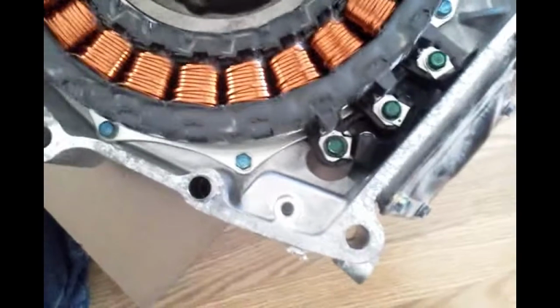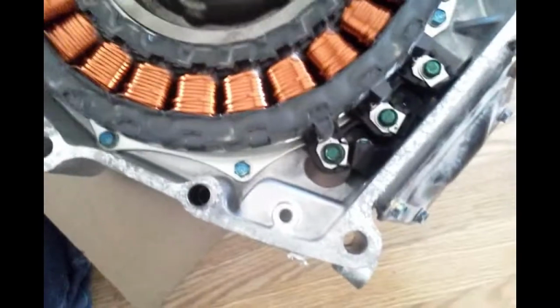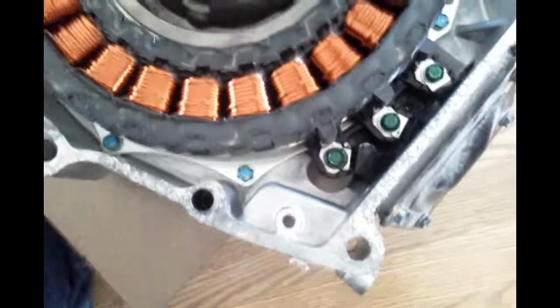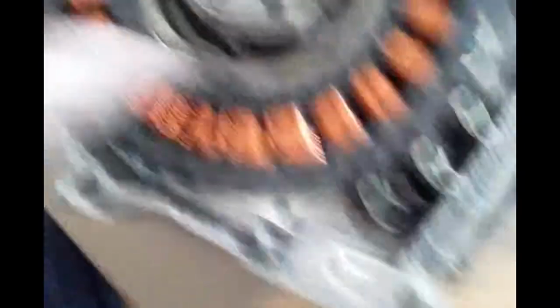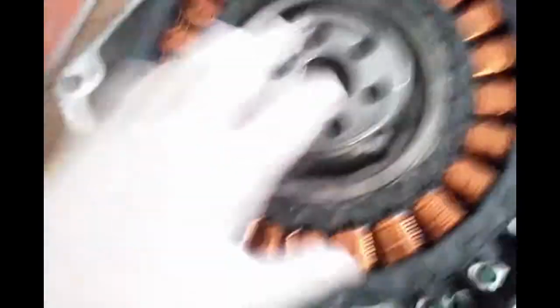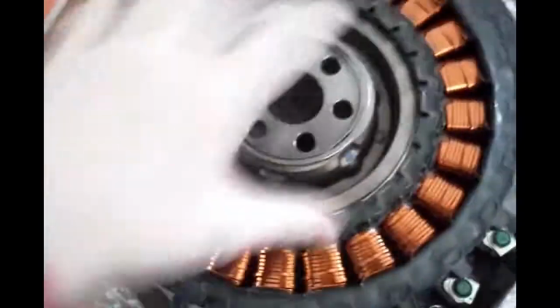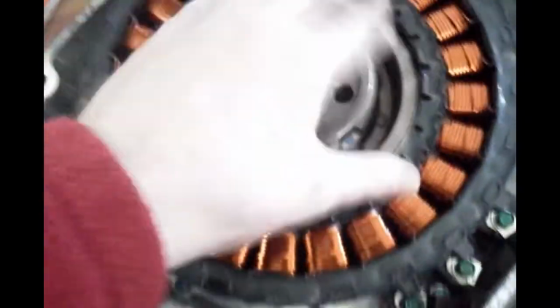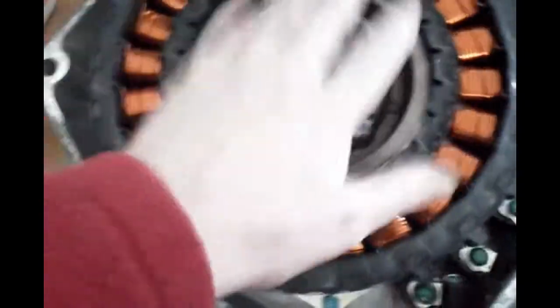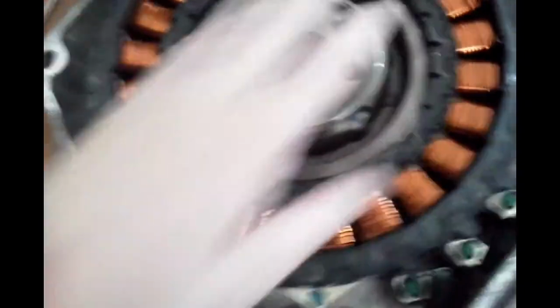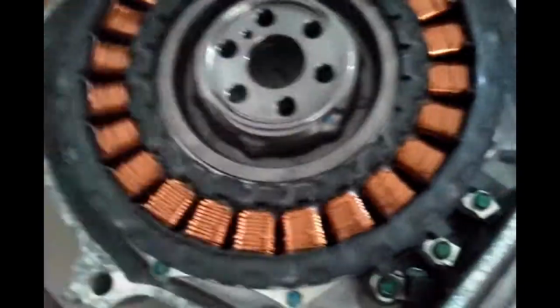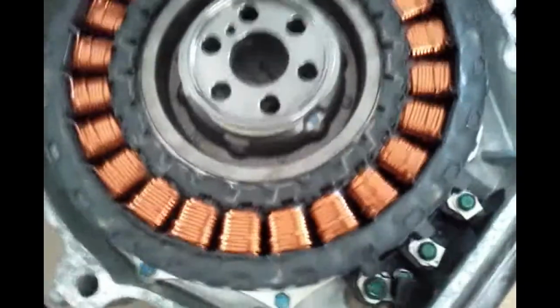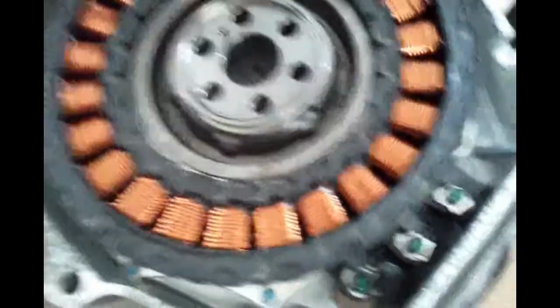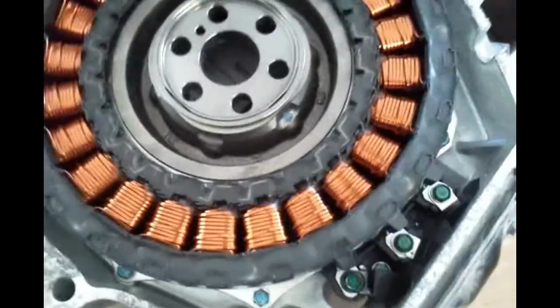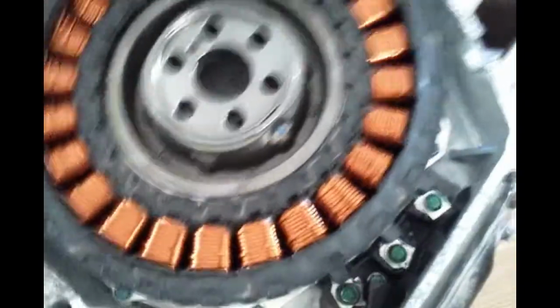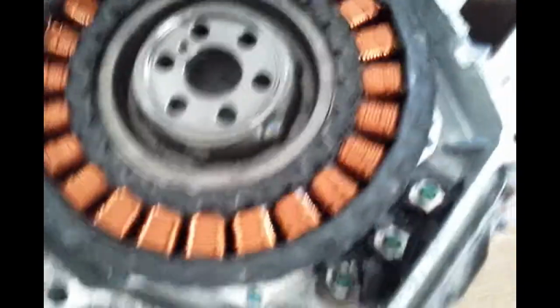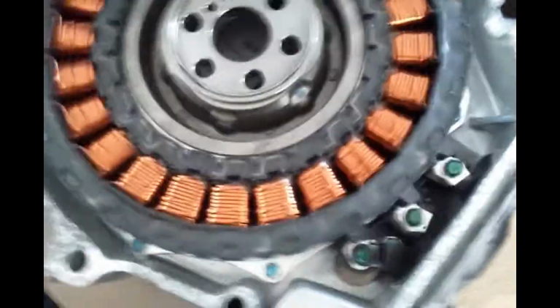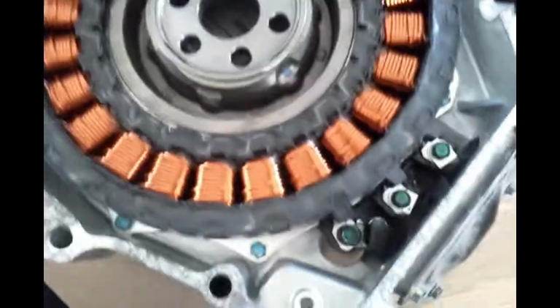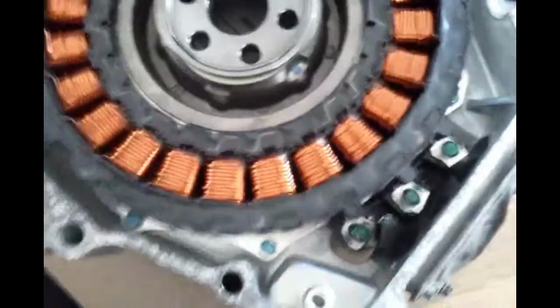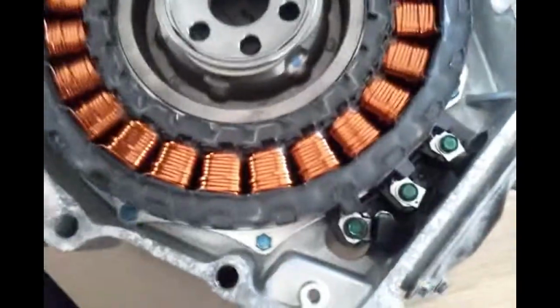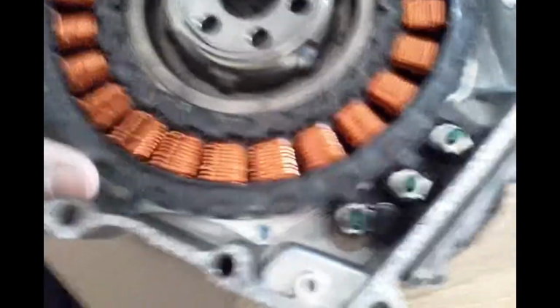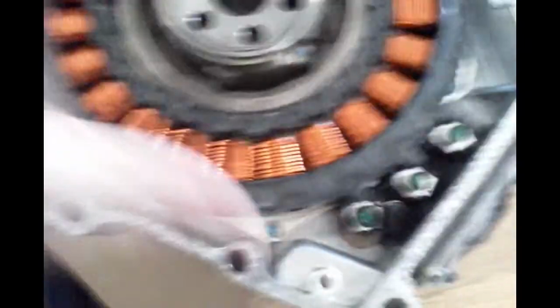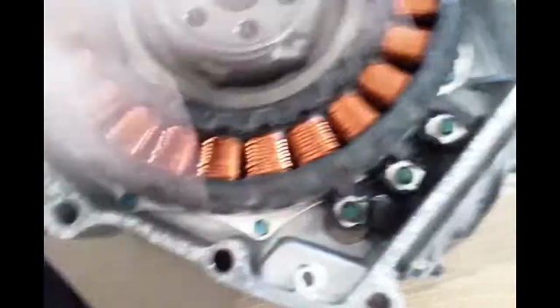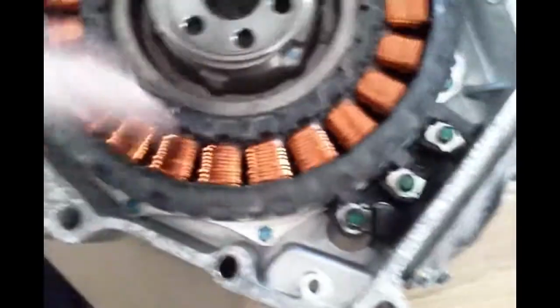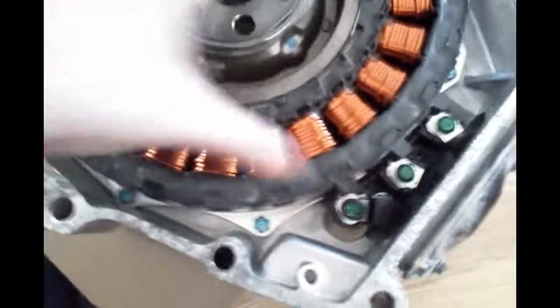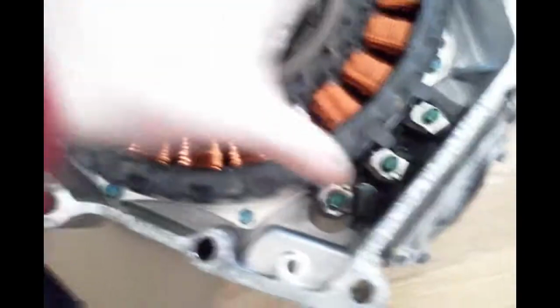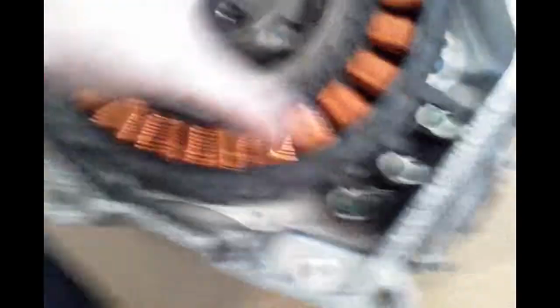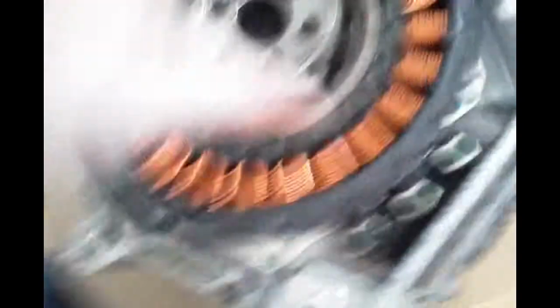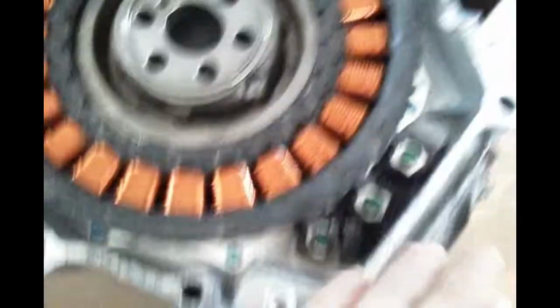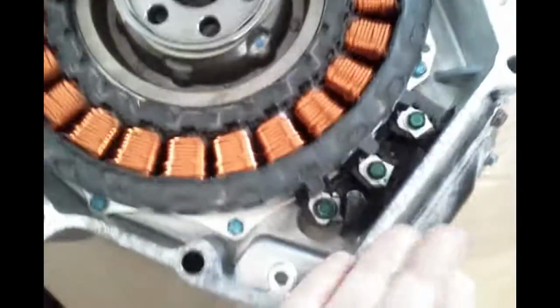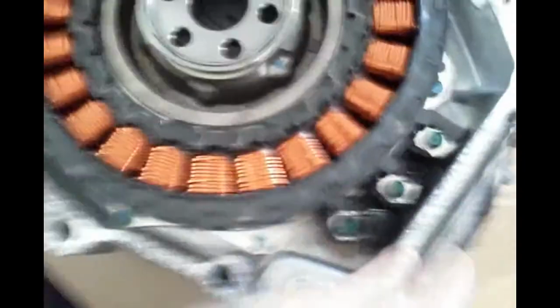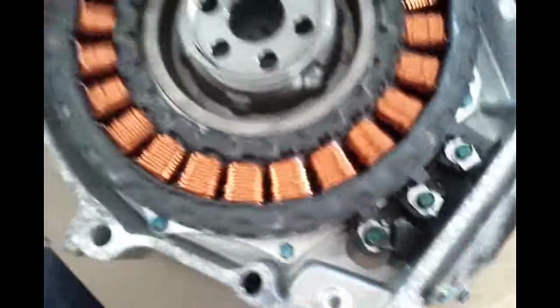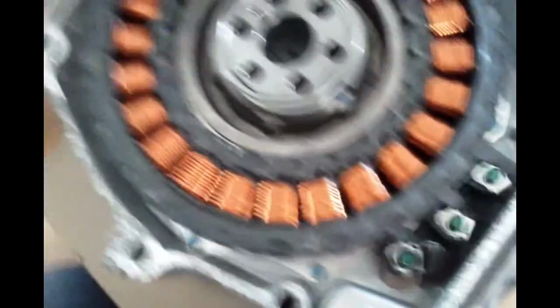The commutator for this one is a separate piece. I'm going to undo those bolts to be able to remove it from this housing.